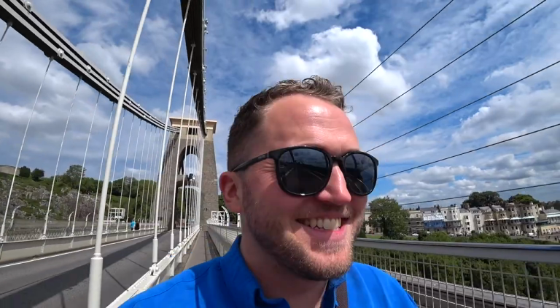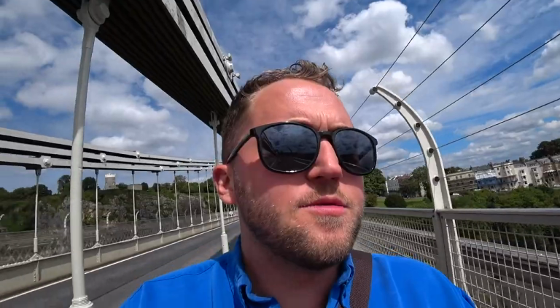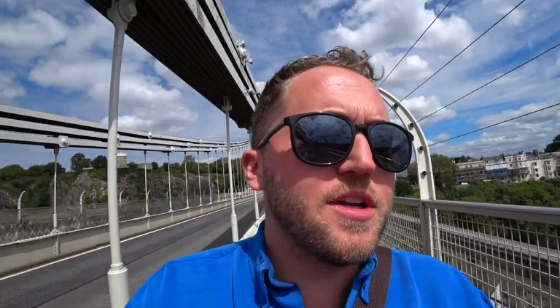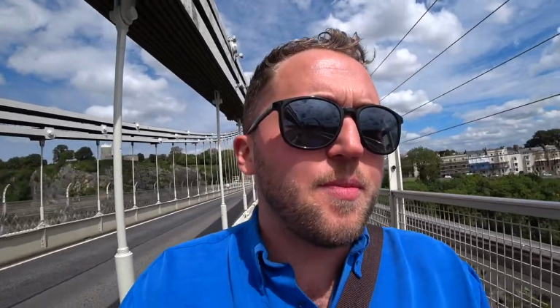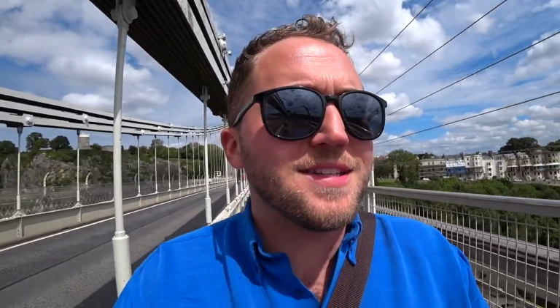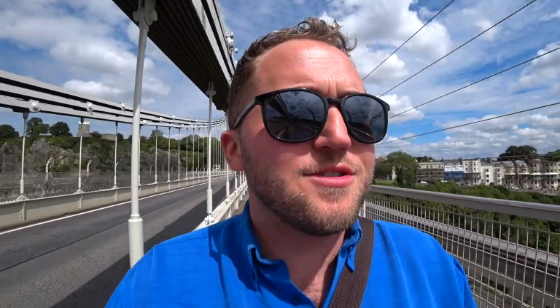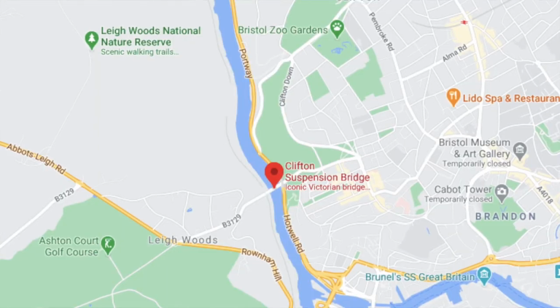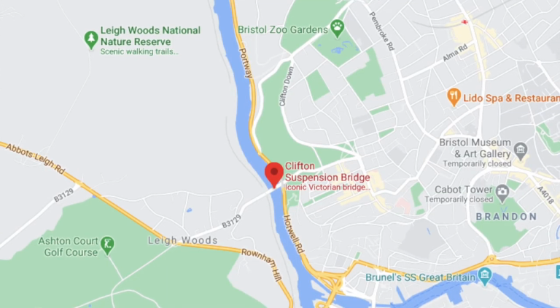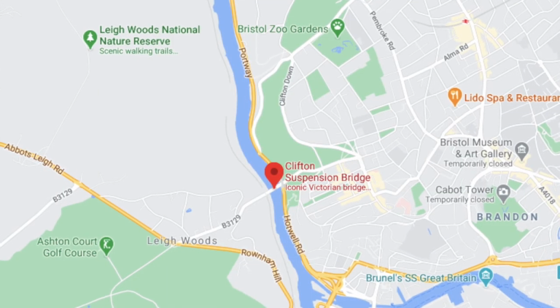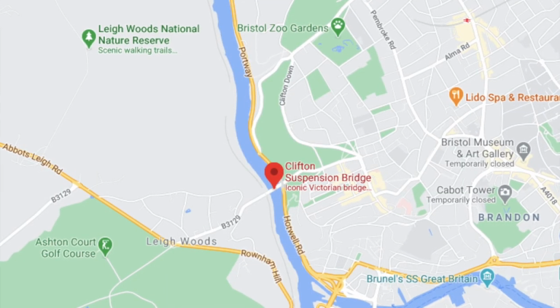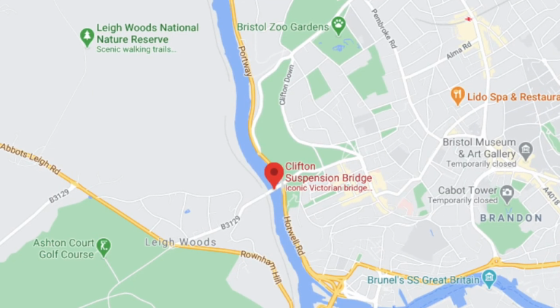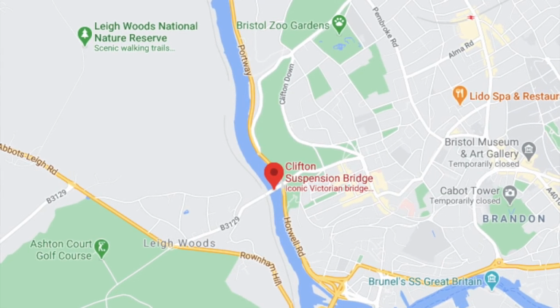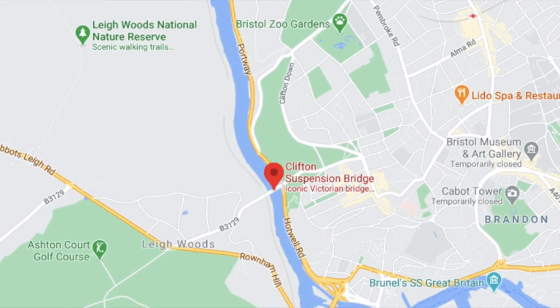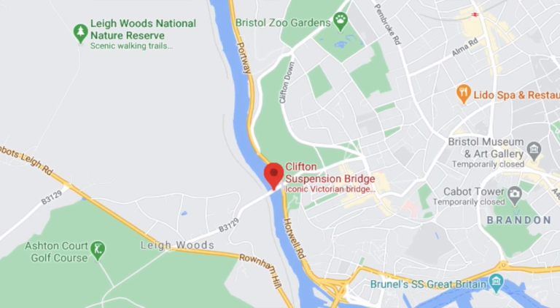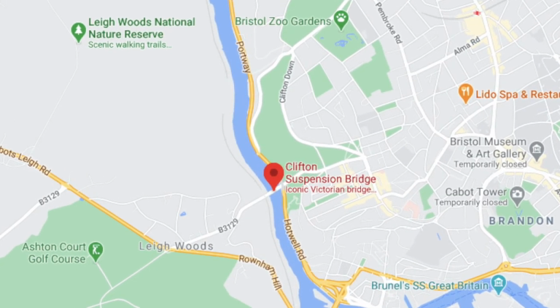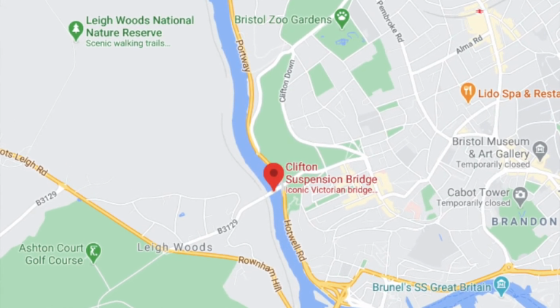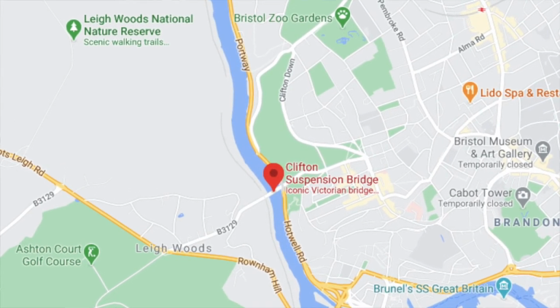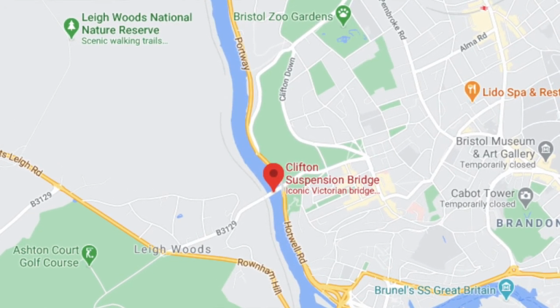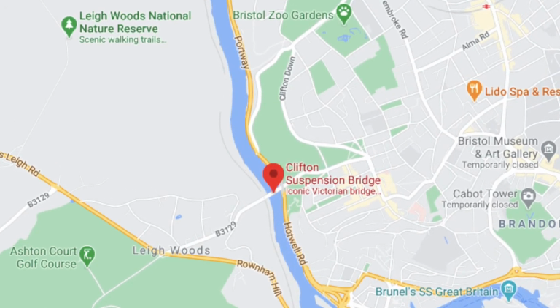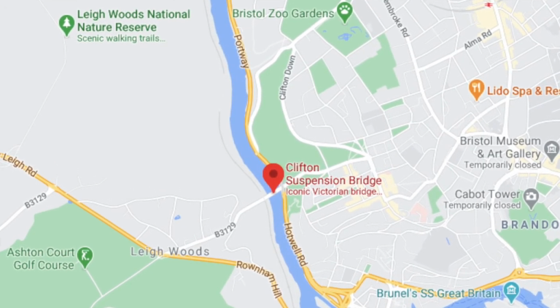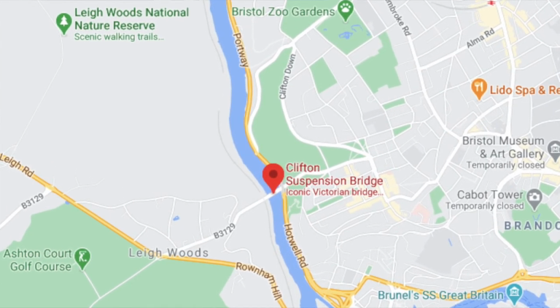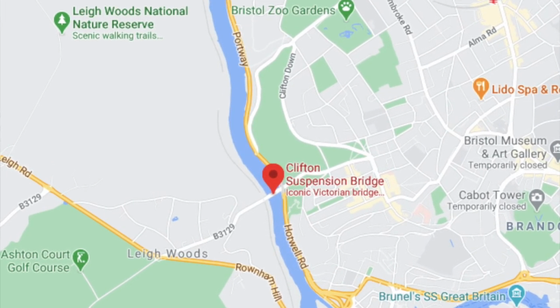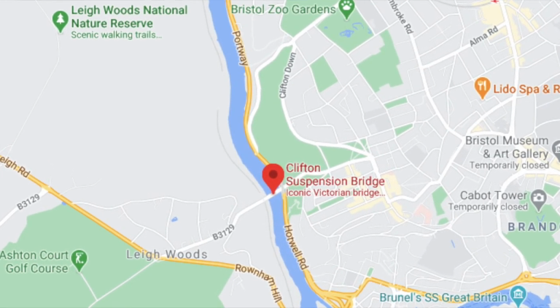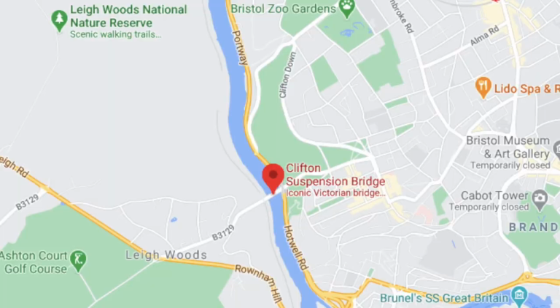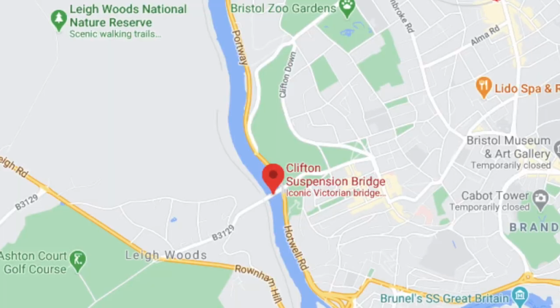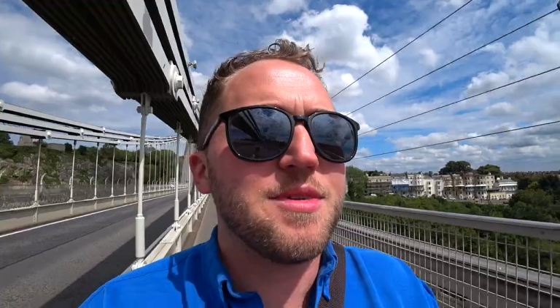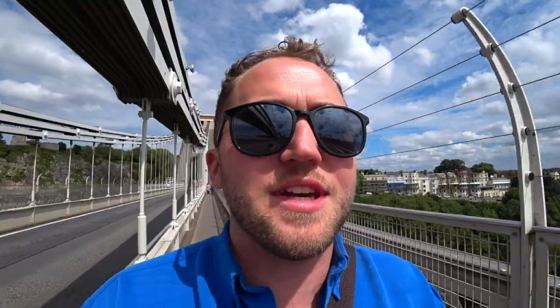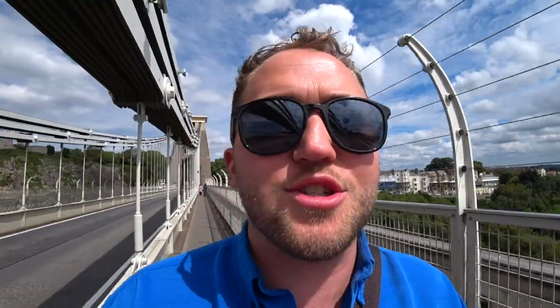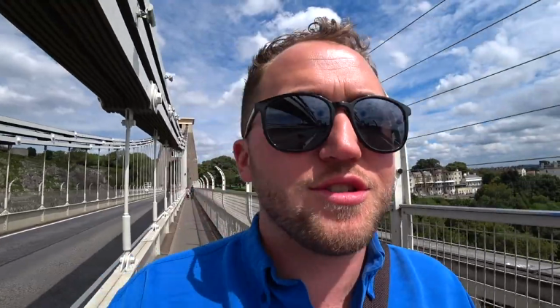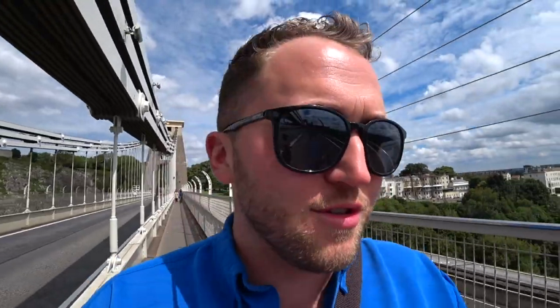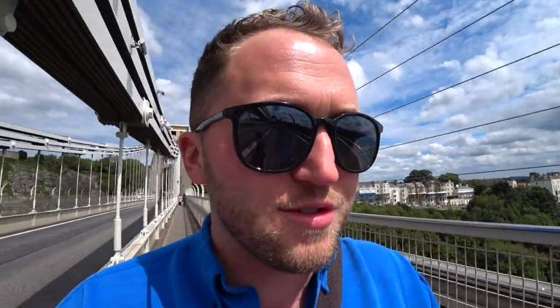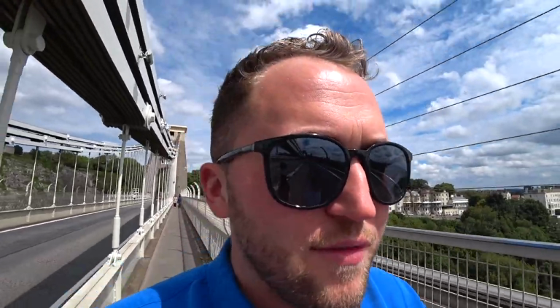This bridge spans across the Avon Gorge and River Avon, and links Clifton in Bristol to North Somerset just across the river.